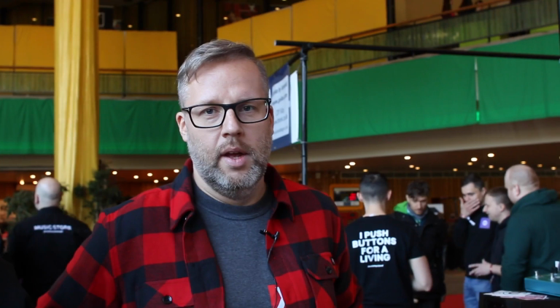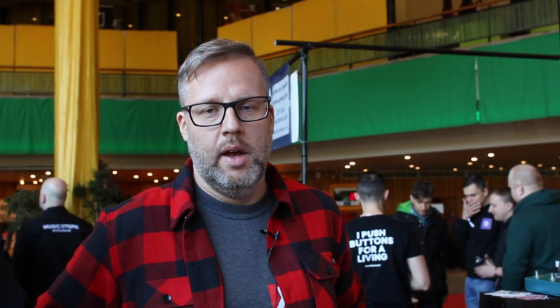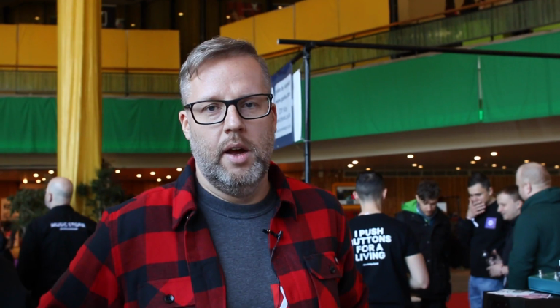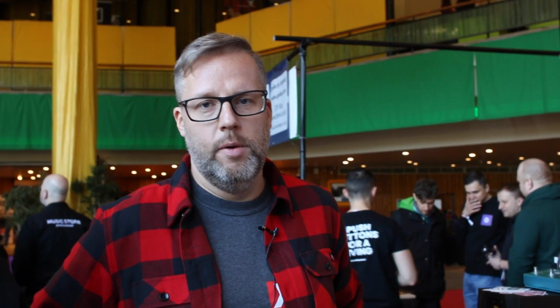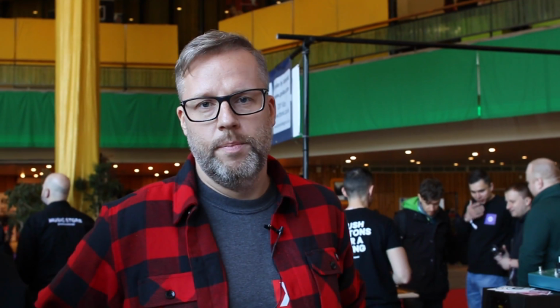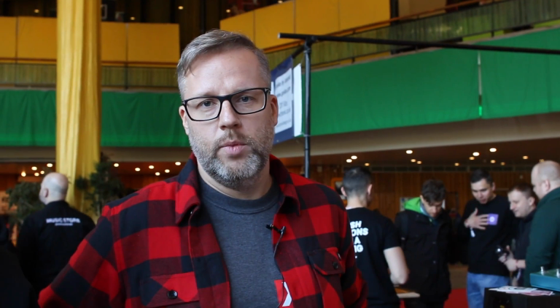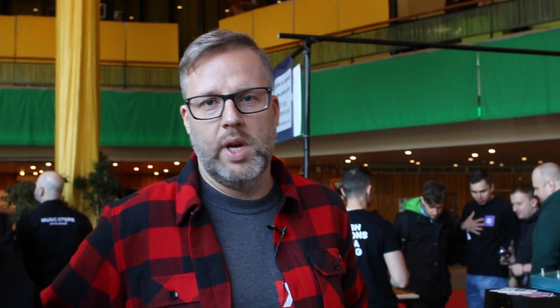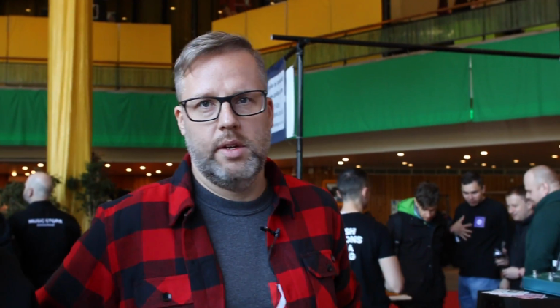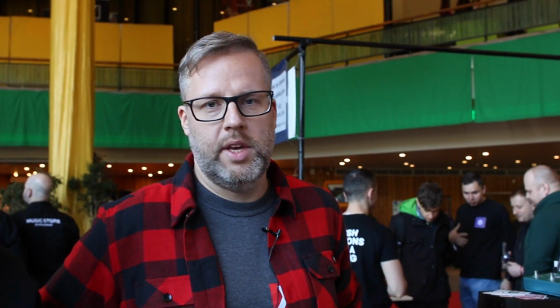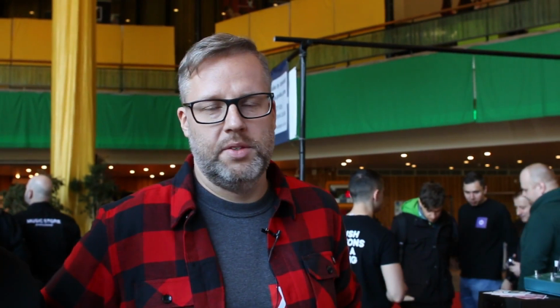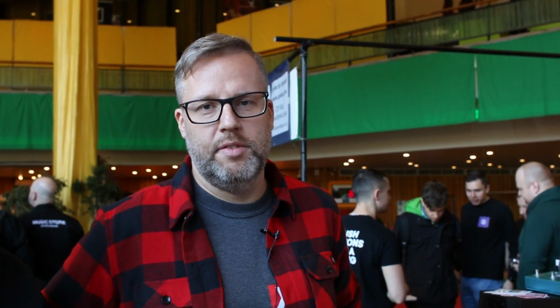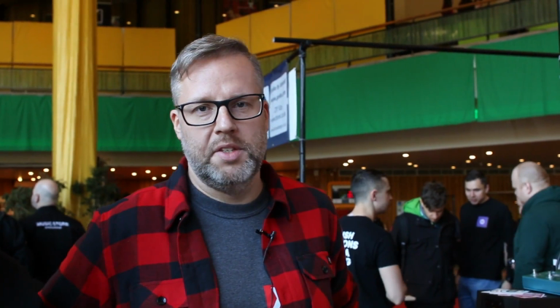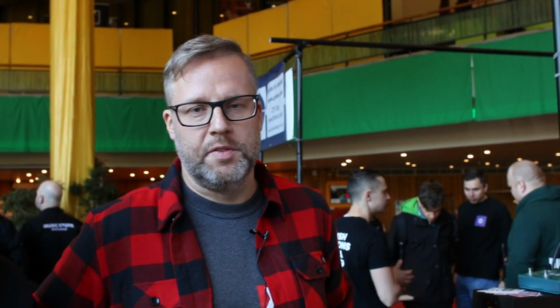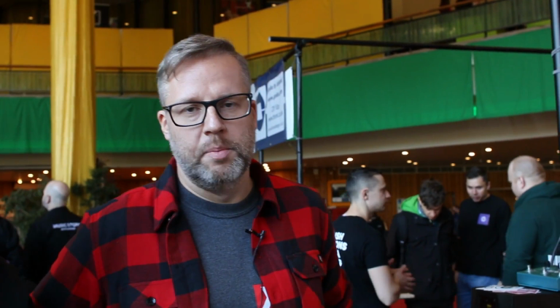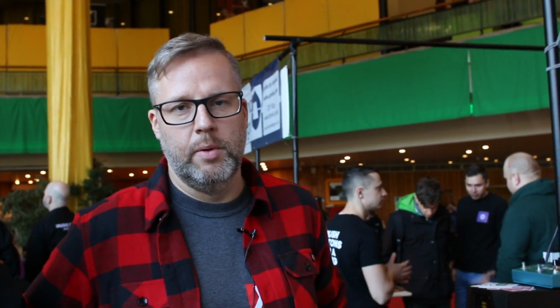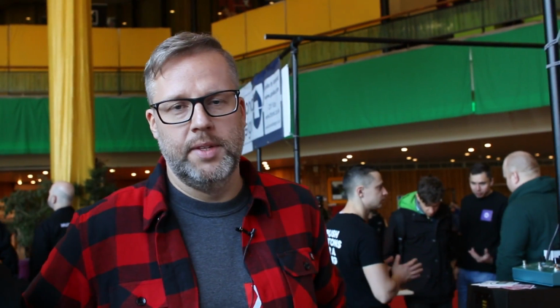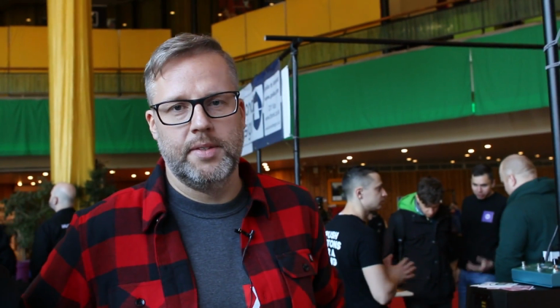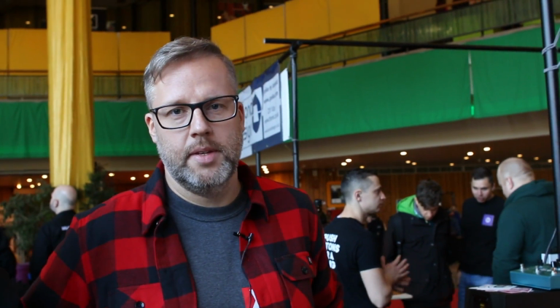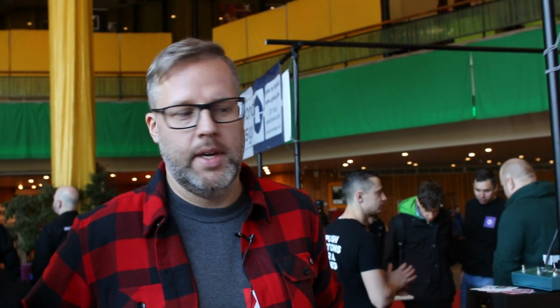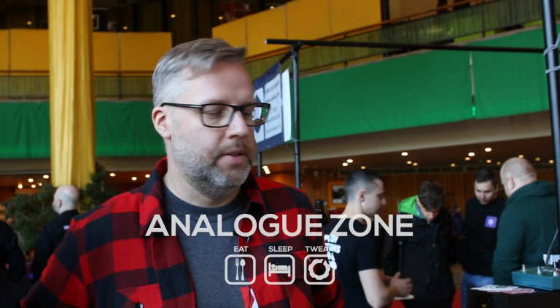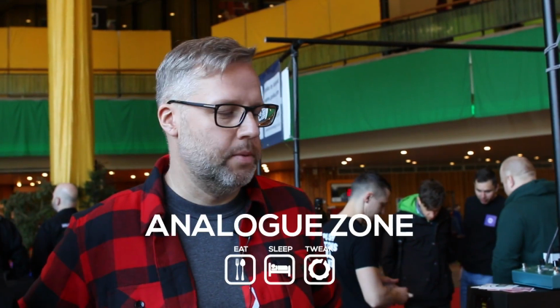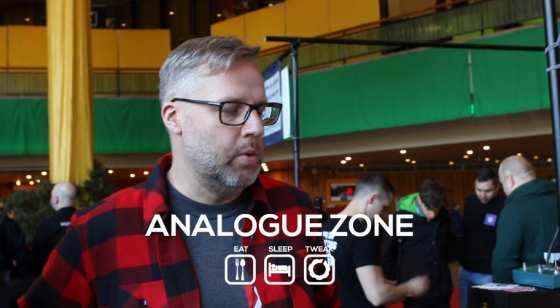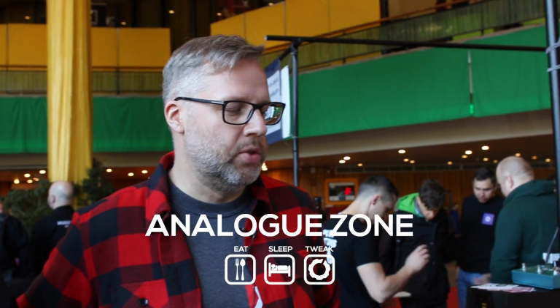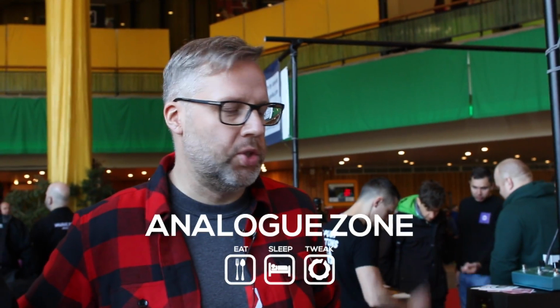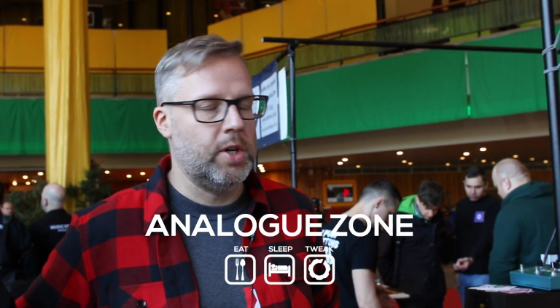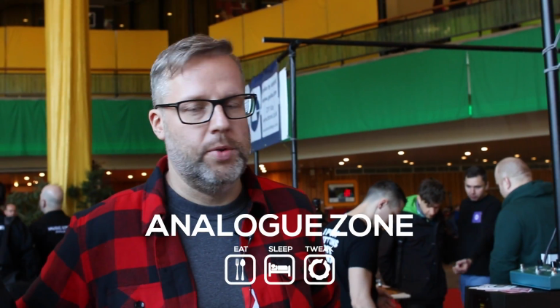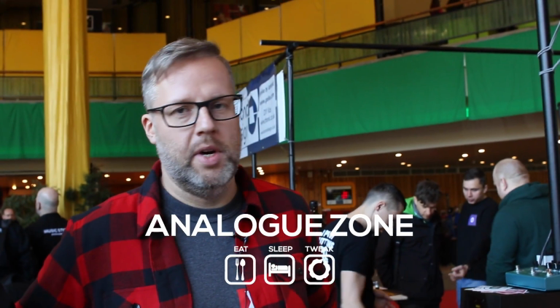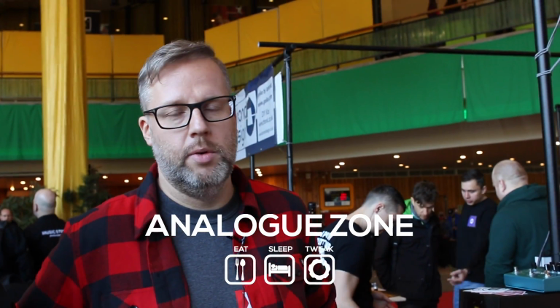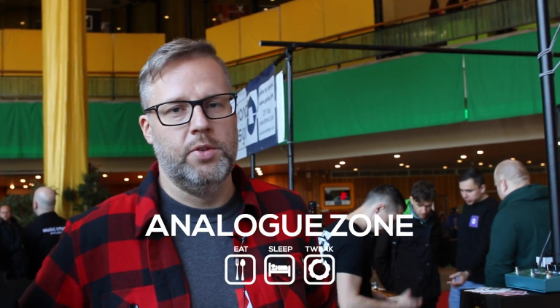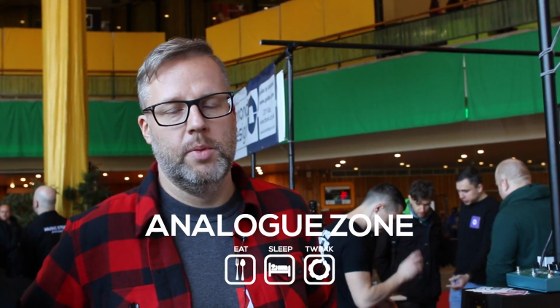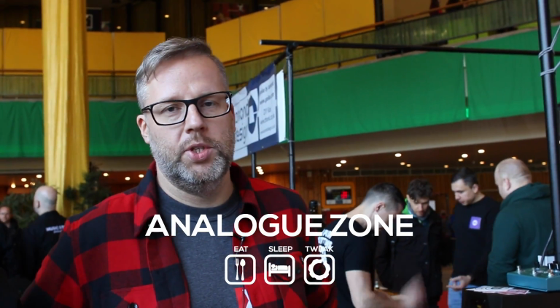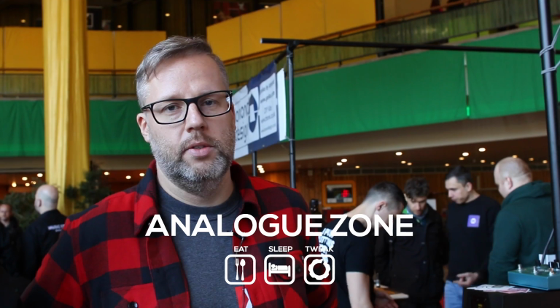Hello, we are Chaos Devices from Poland and we want to show you our new modules.